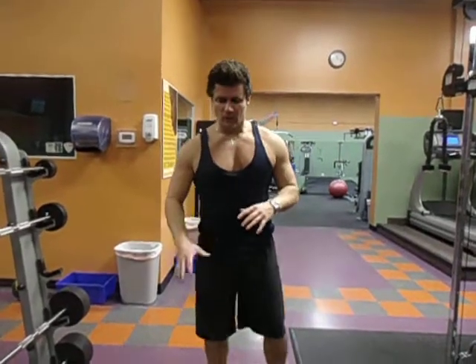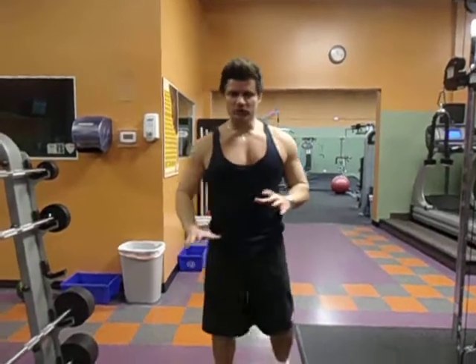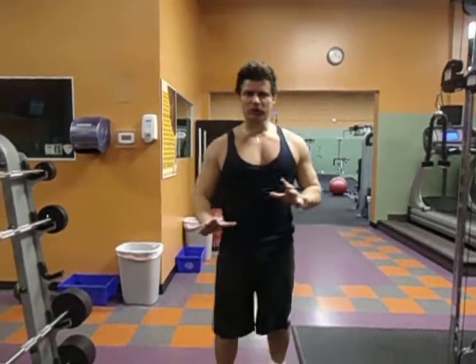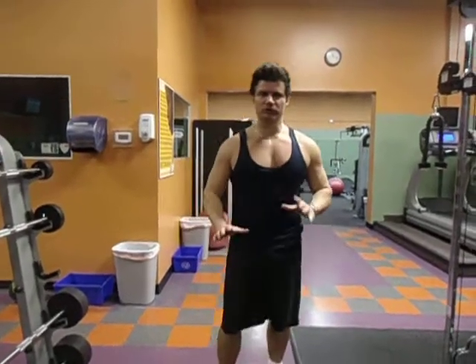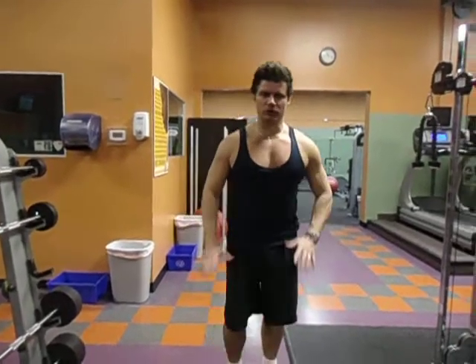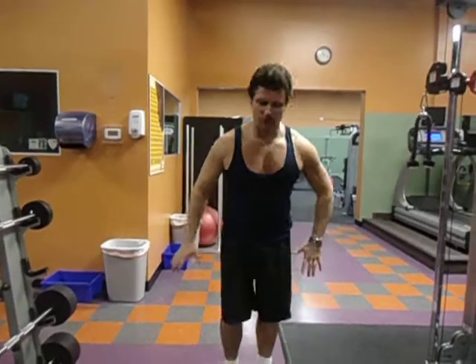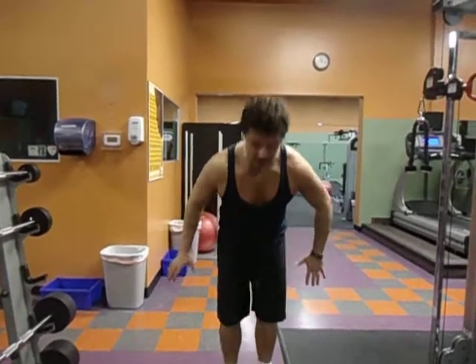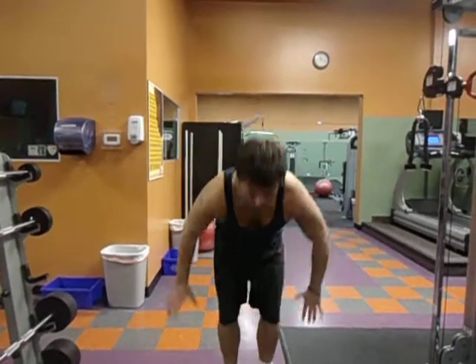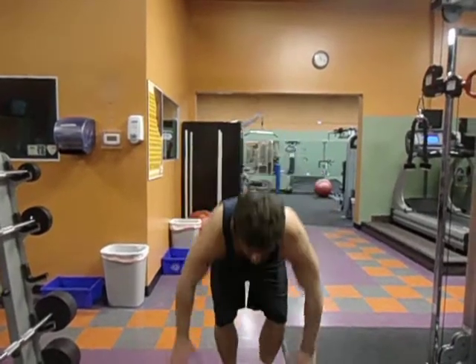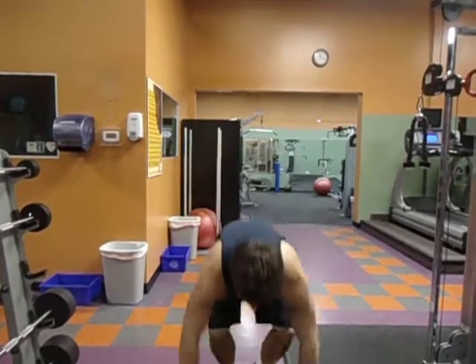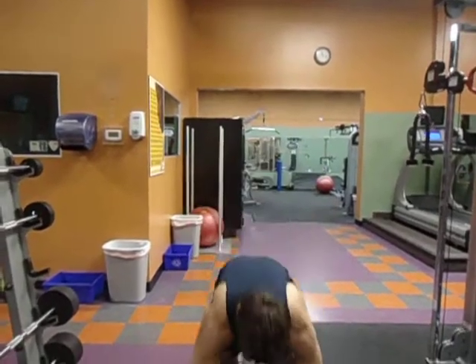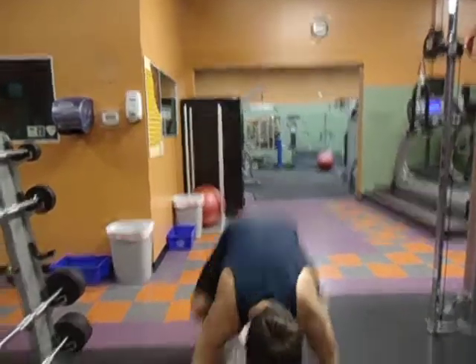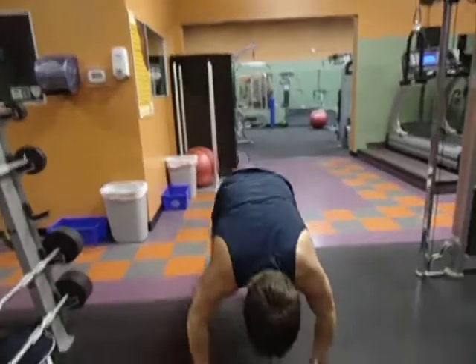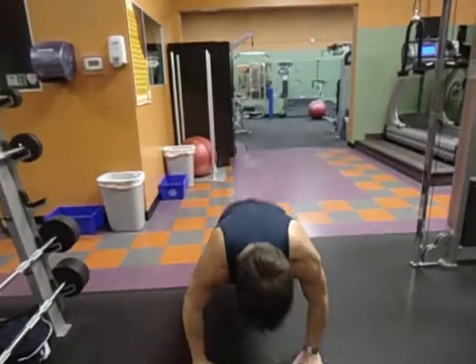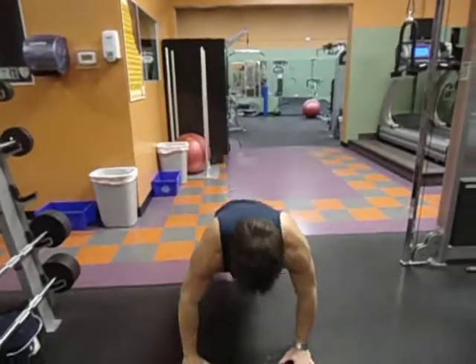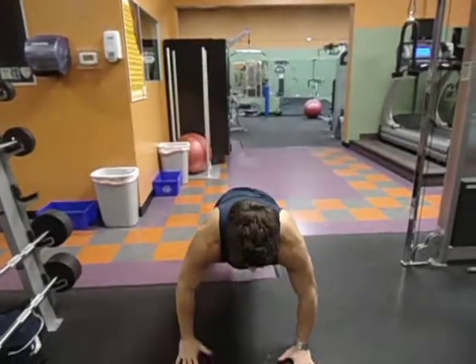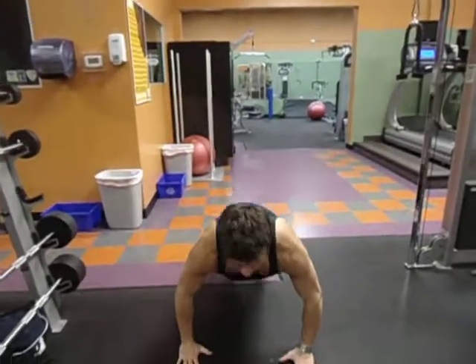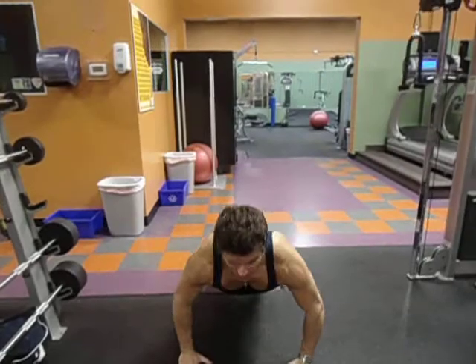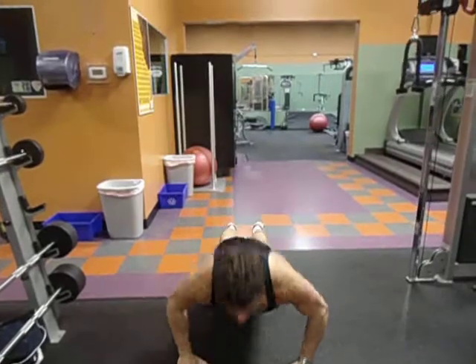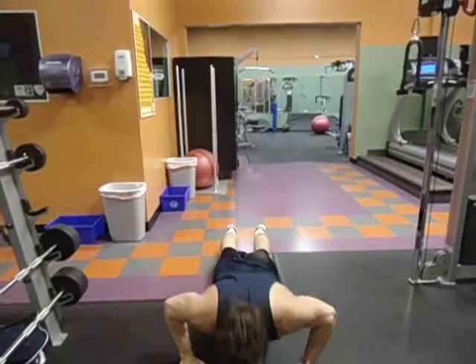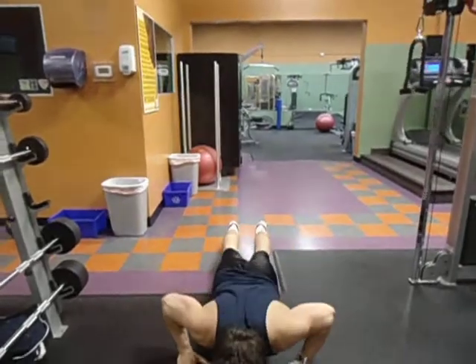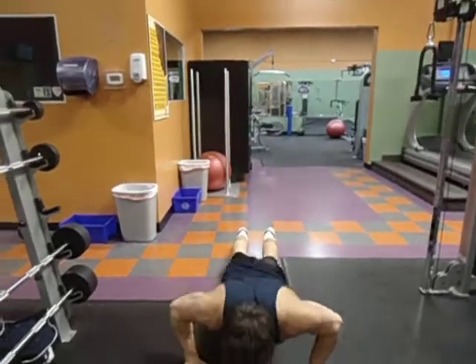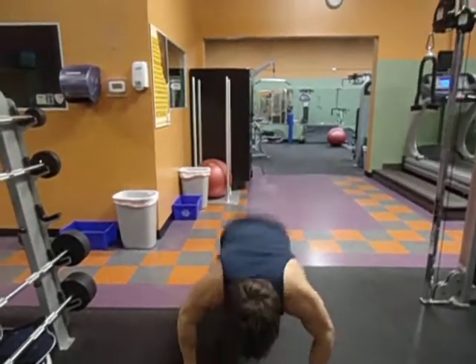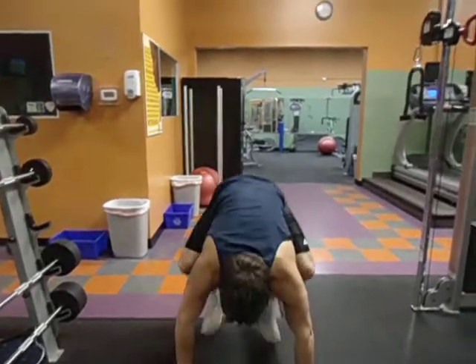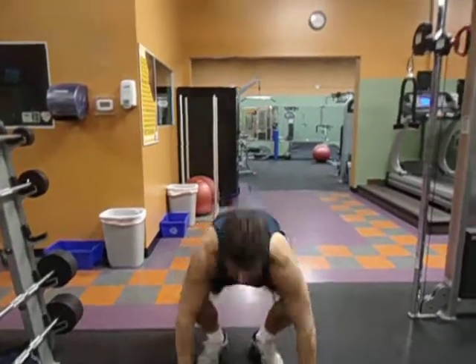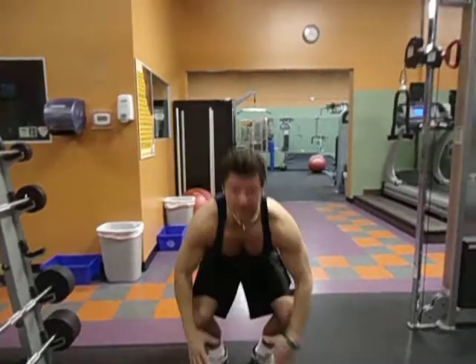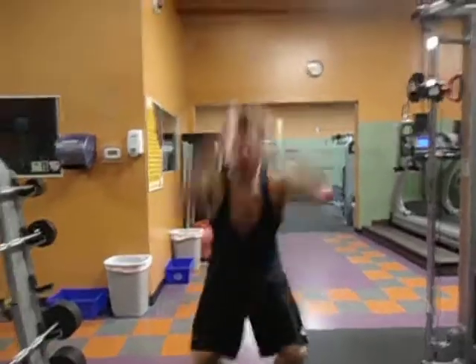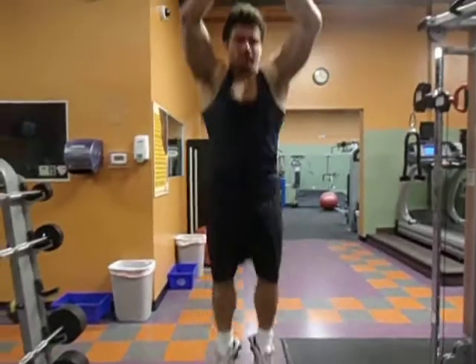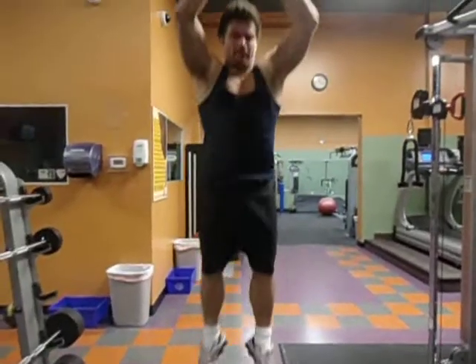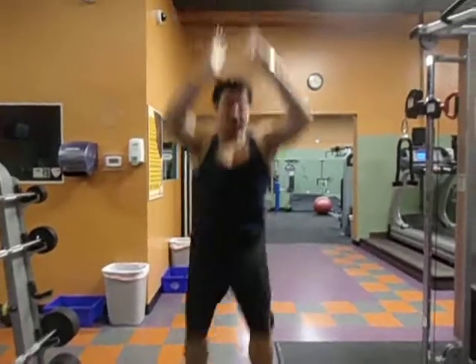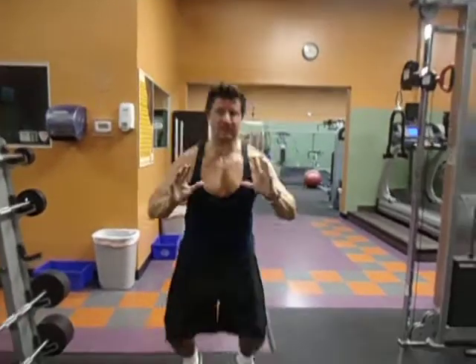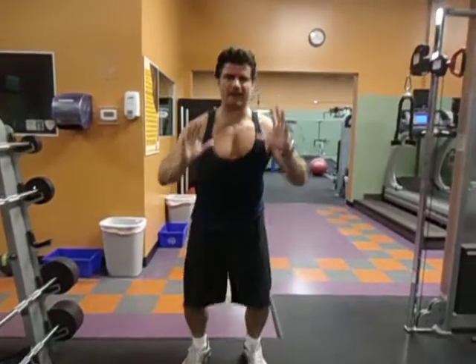What you're going to do is you're going to drop down, jump in, you're going to push up, jump up, and jump. Just like that.